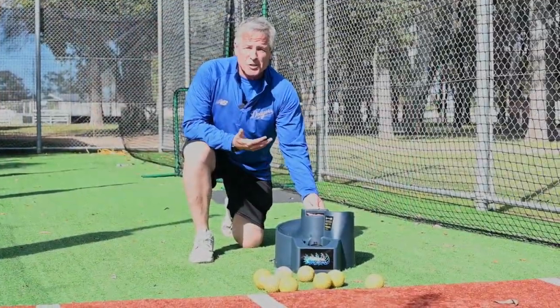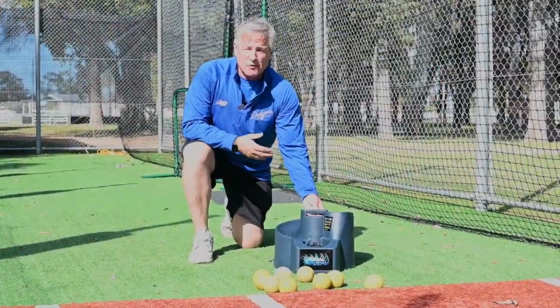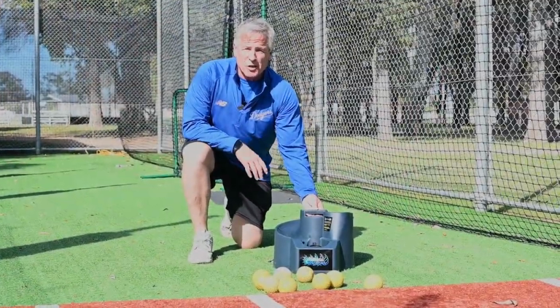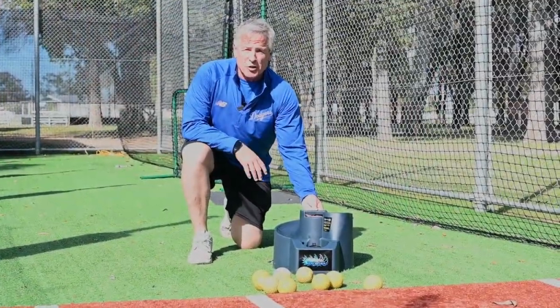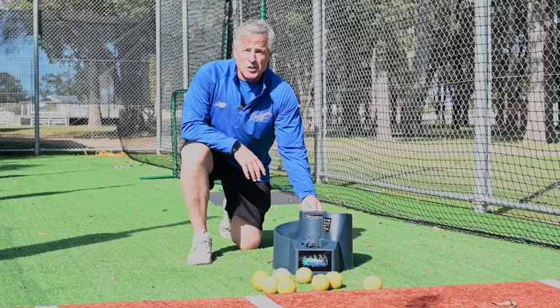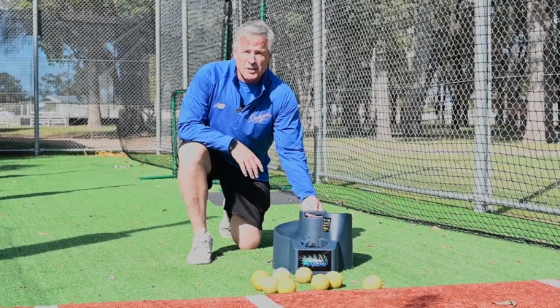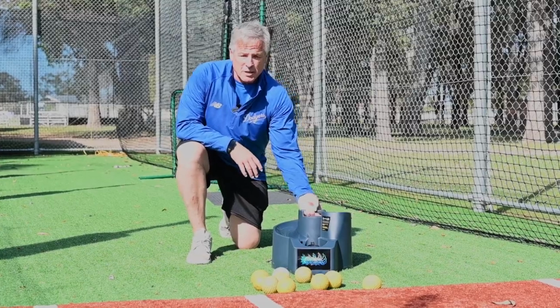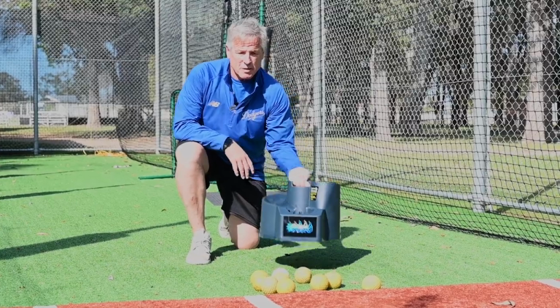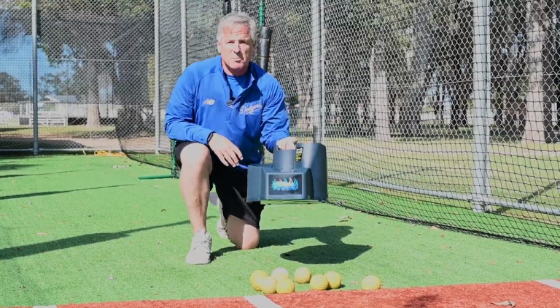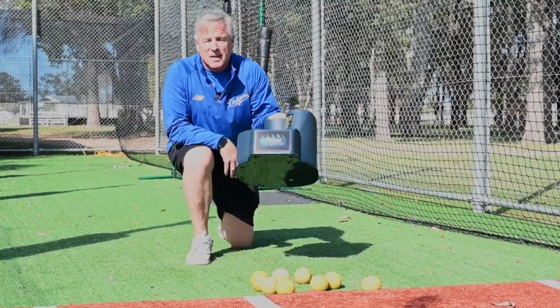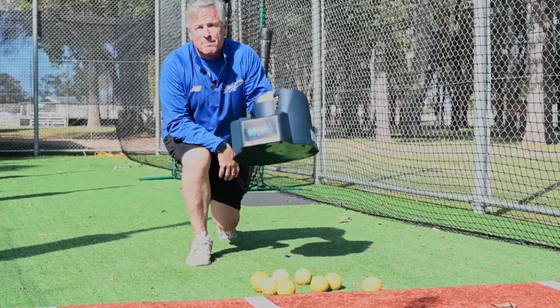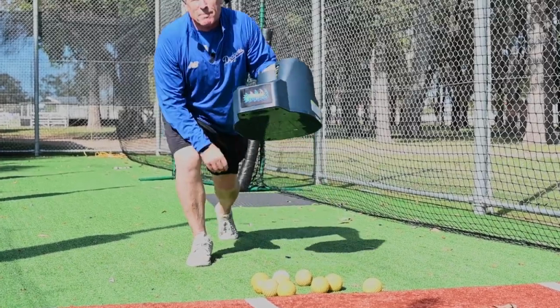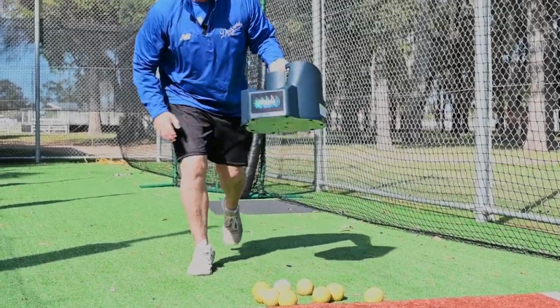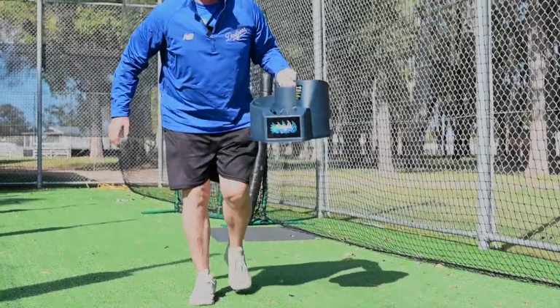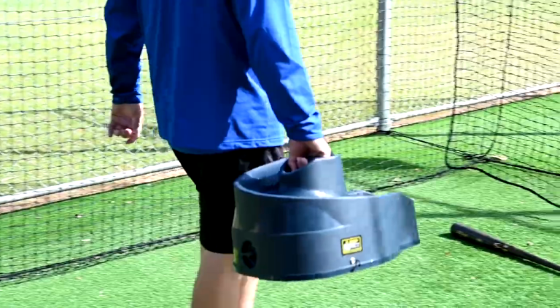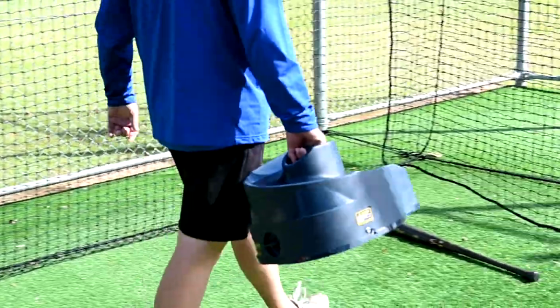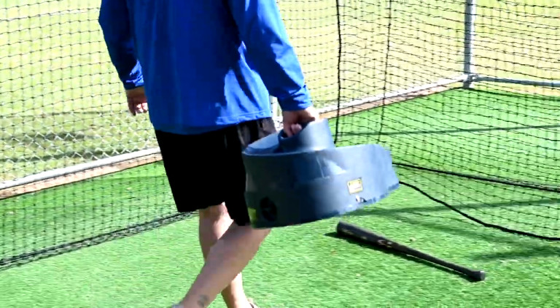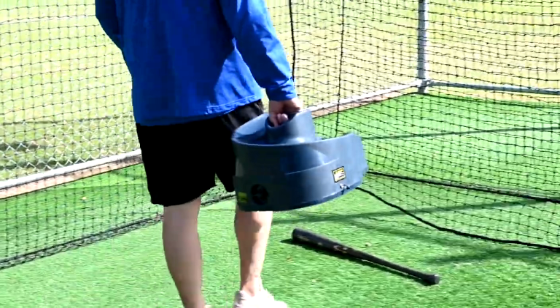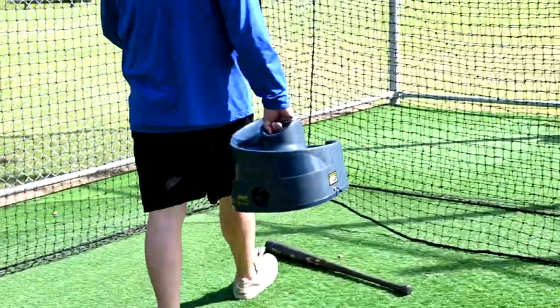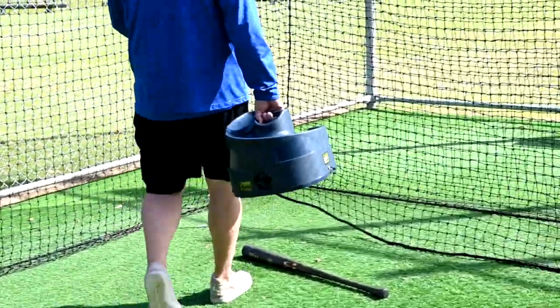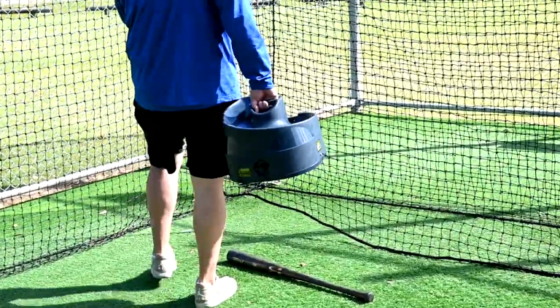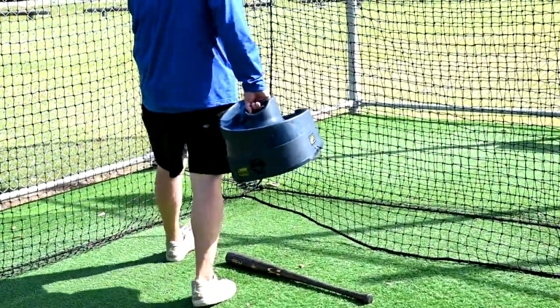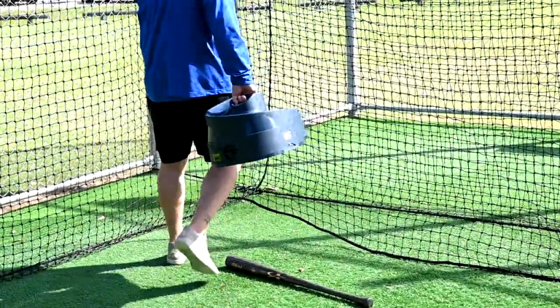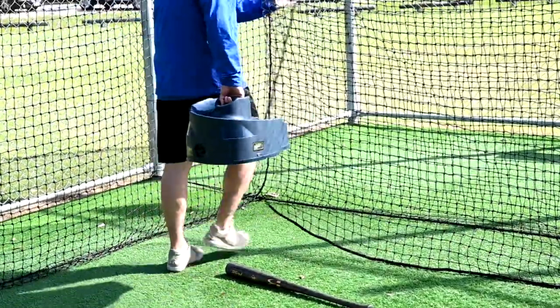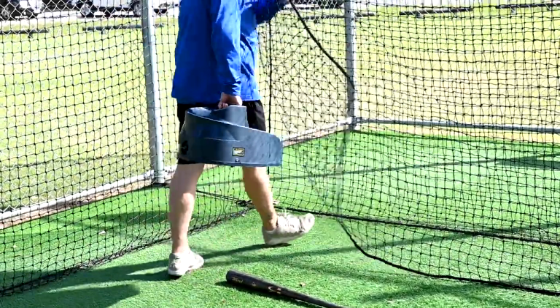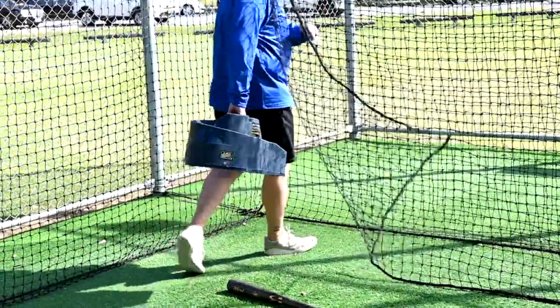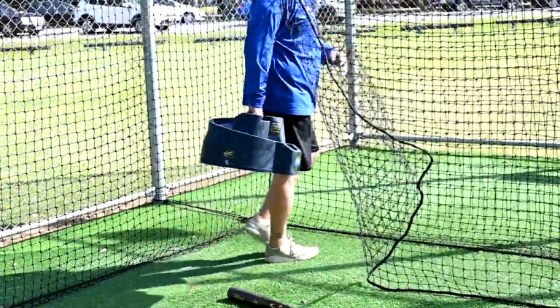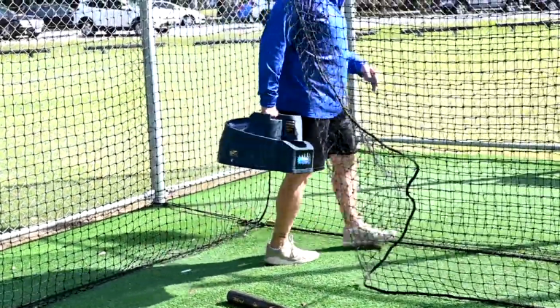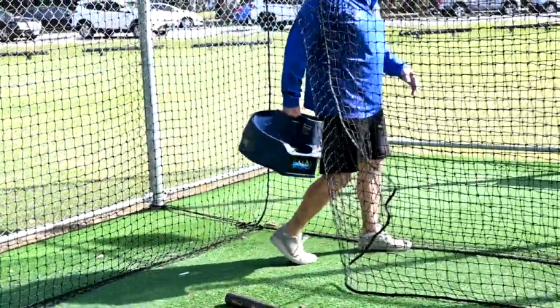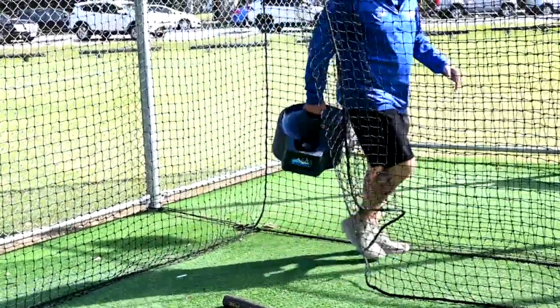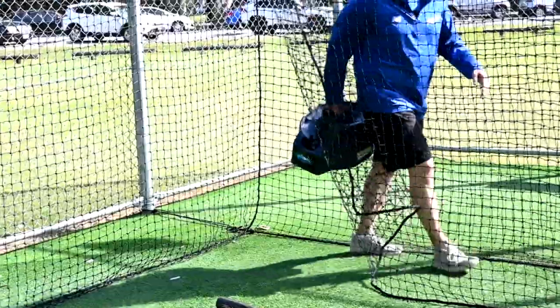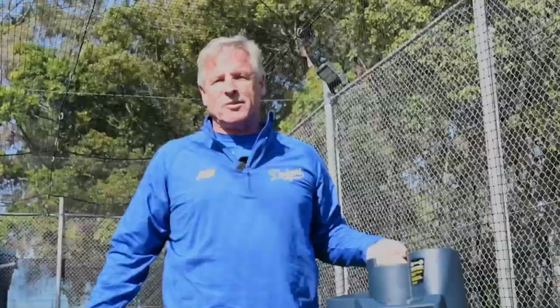The great thing with this machine is once you finish using it, pick it up, walk it, and take it back into the clubhouse or back into your house.